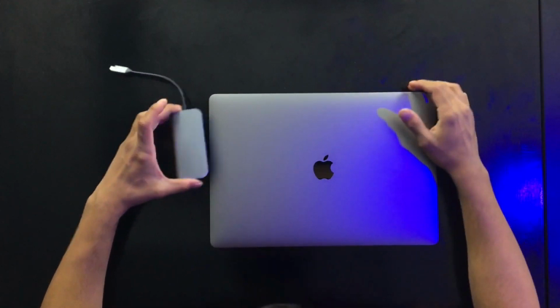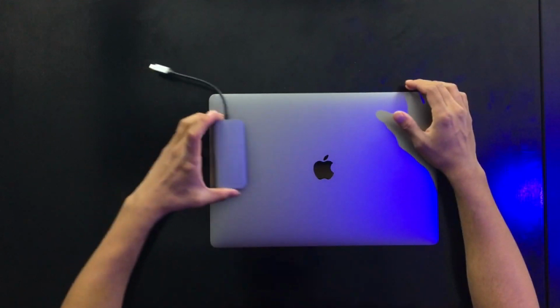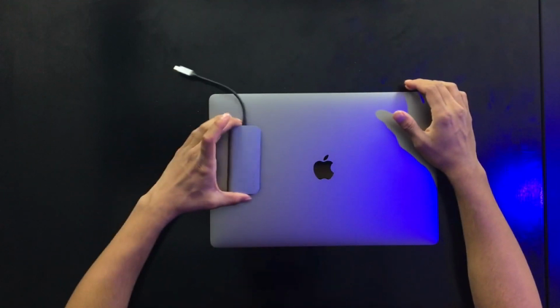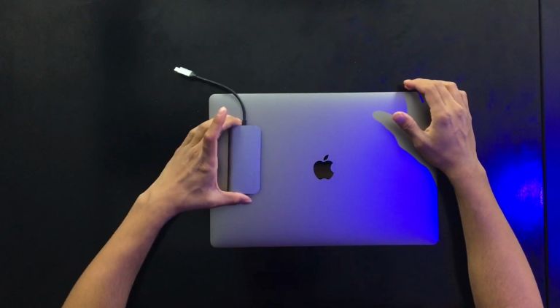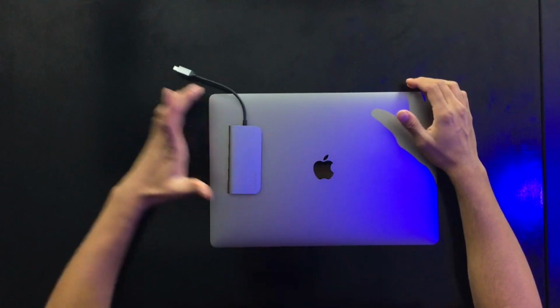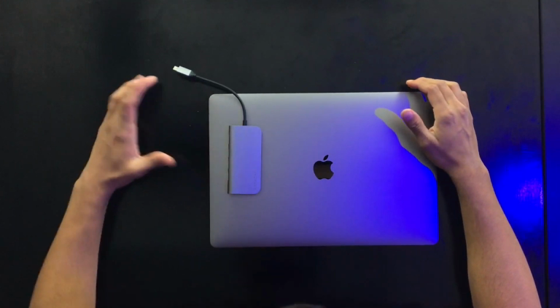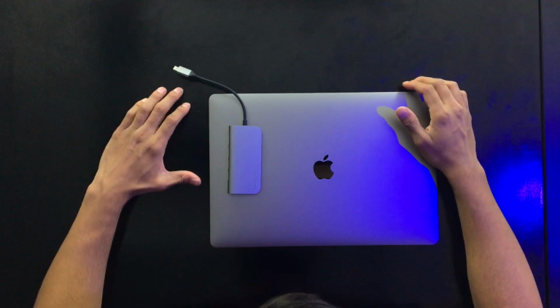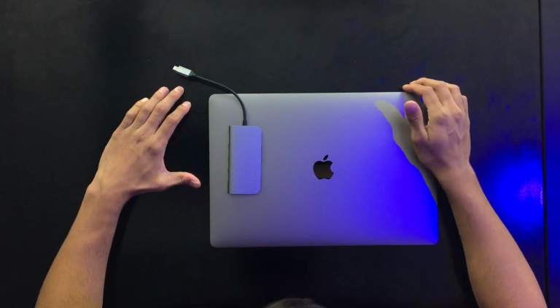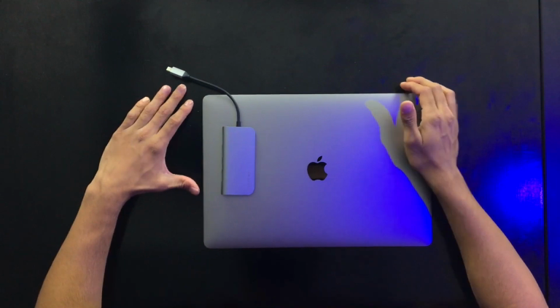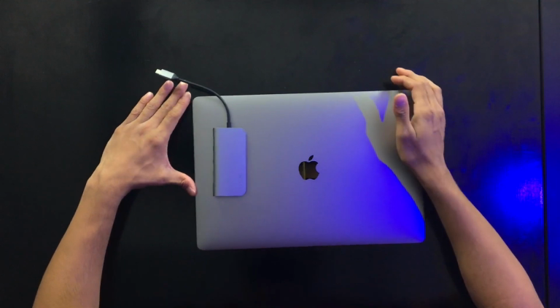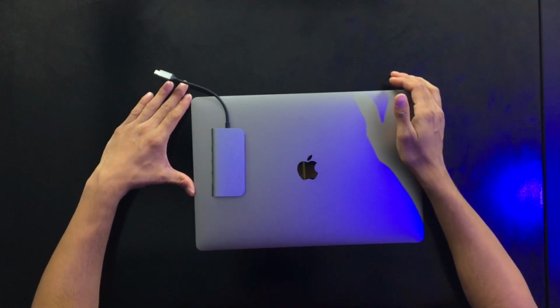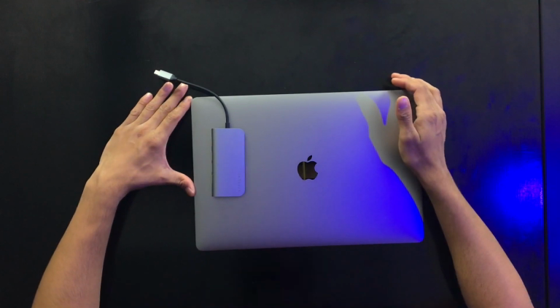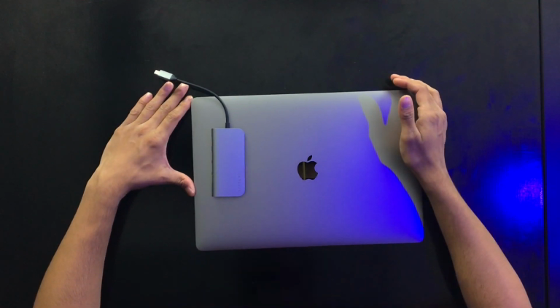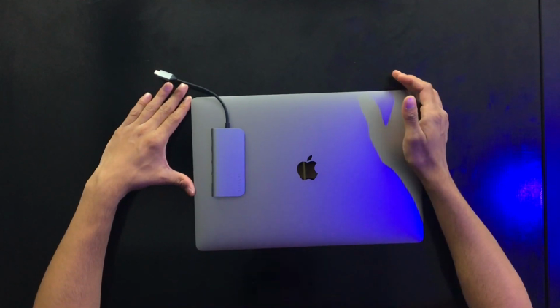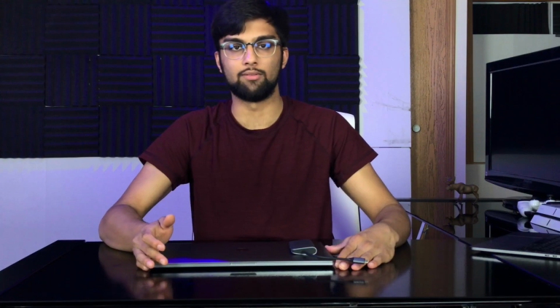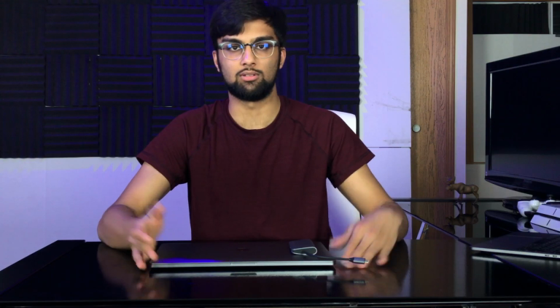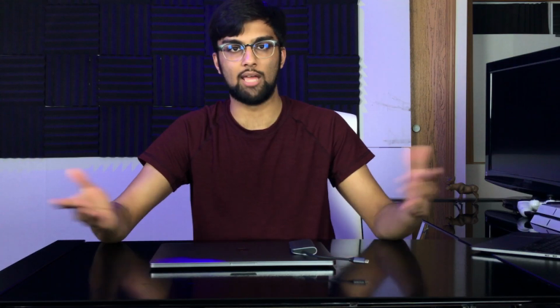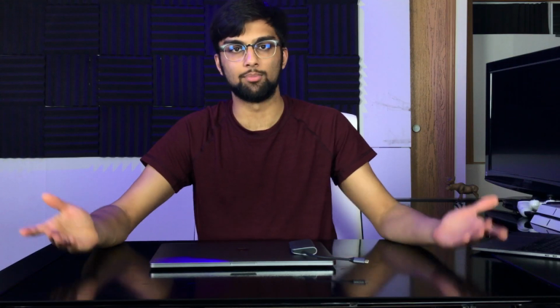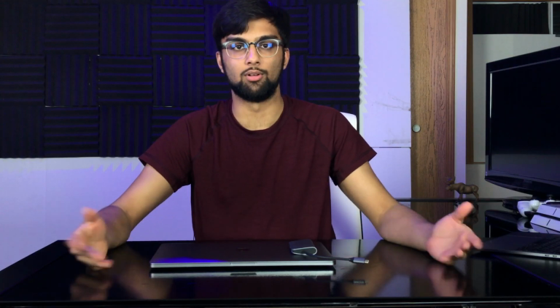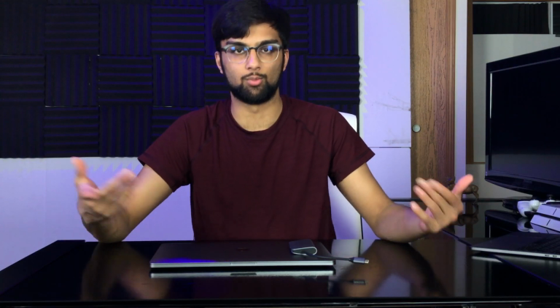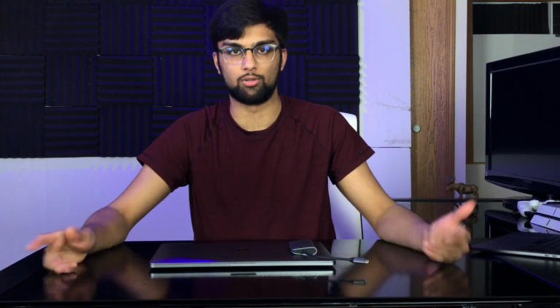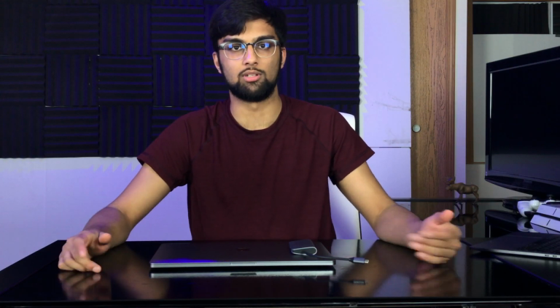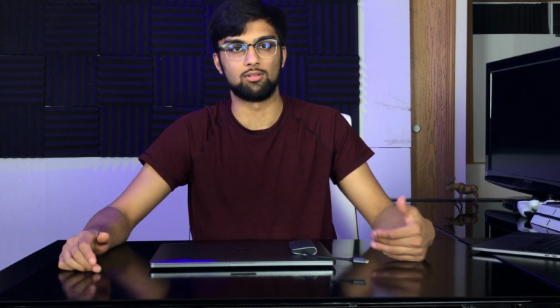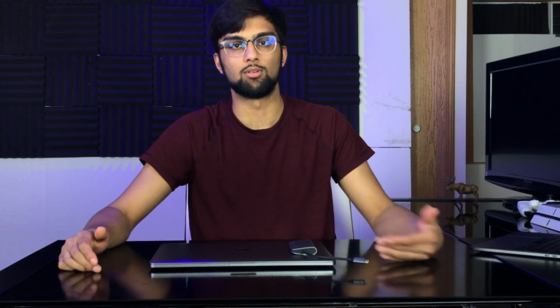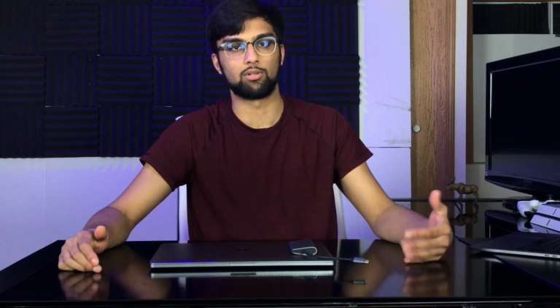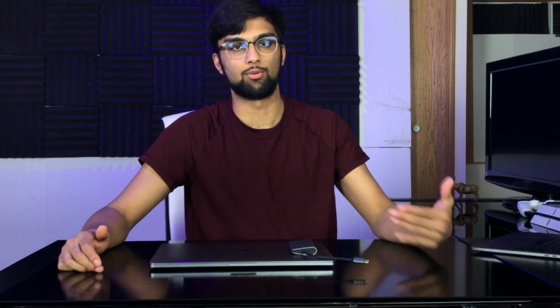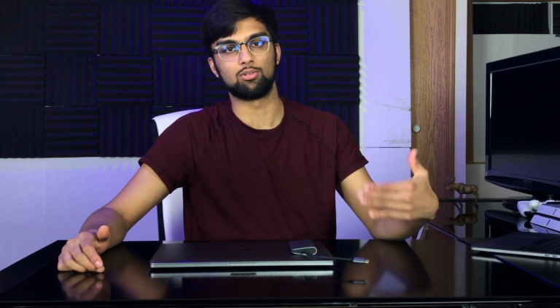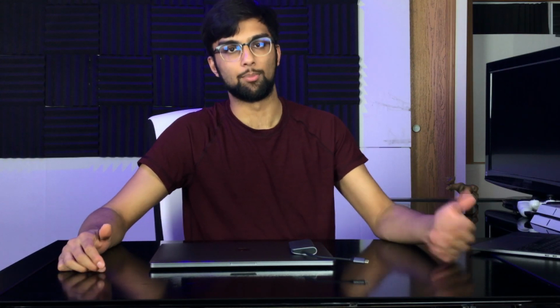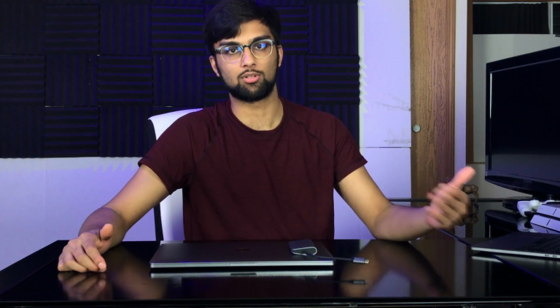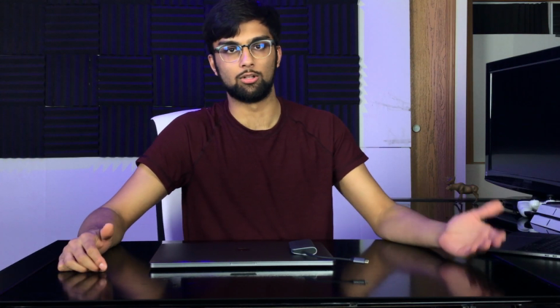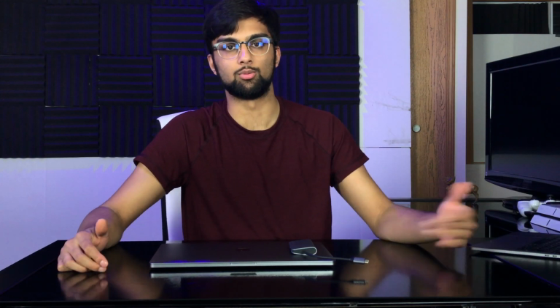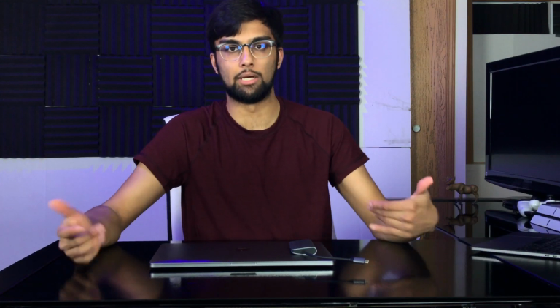It comes in a space gray colorway which kind of matches the MacBook but not exactly, because obviously Apple has strict royalties and no one can produce Apple's colors without Apple's permission.